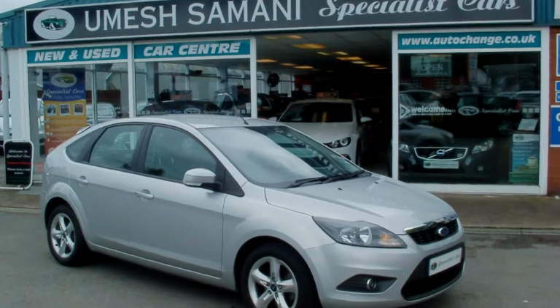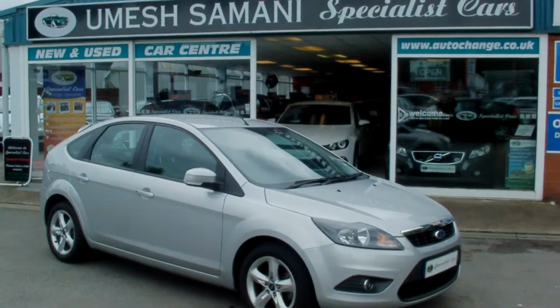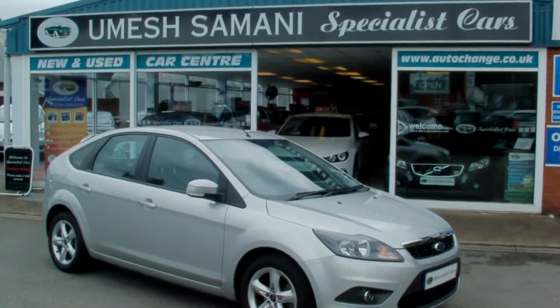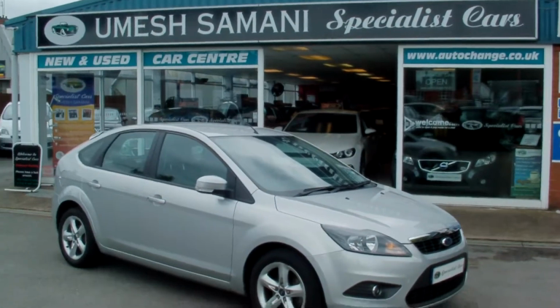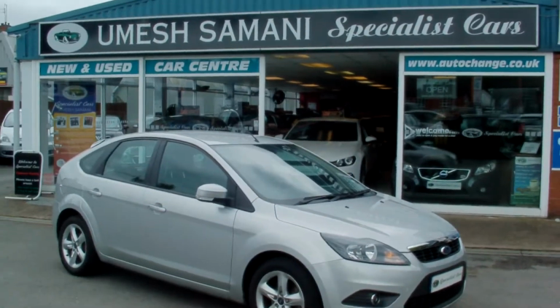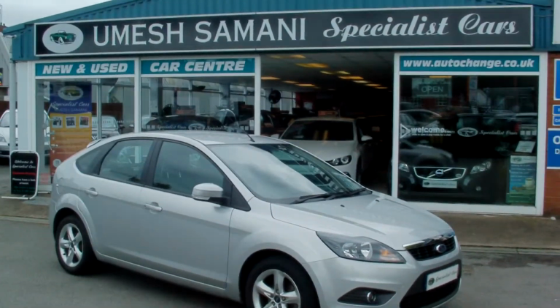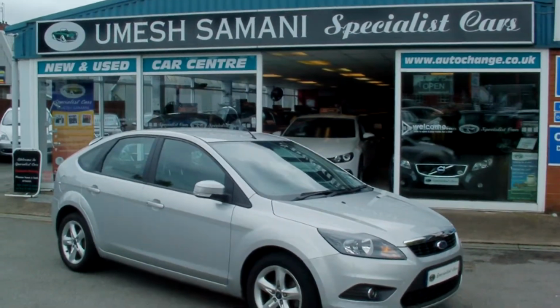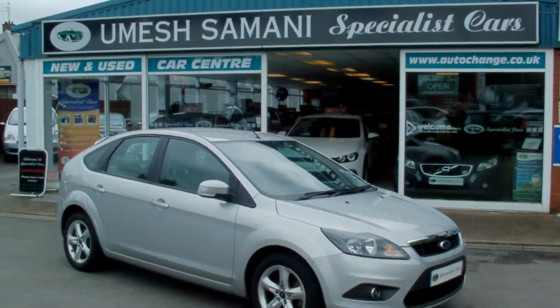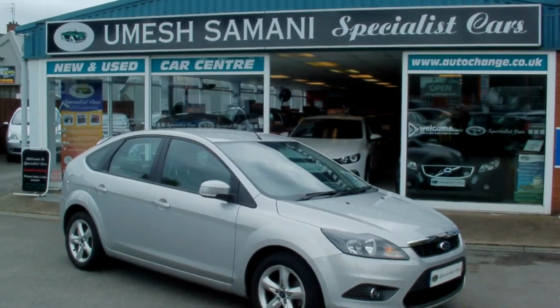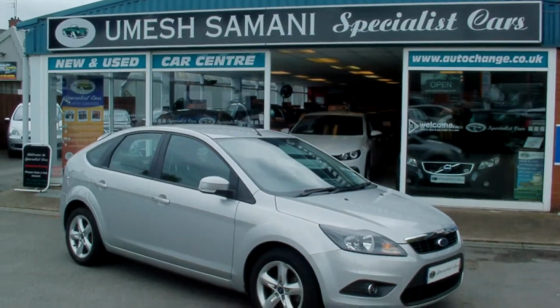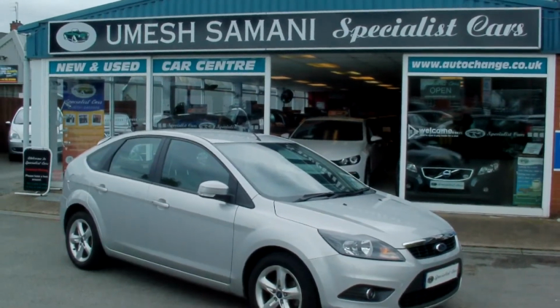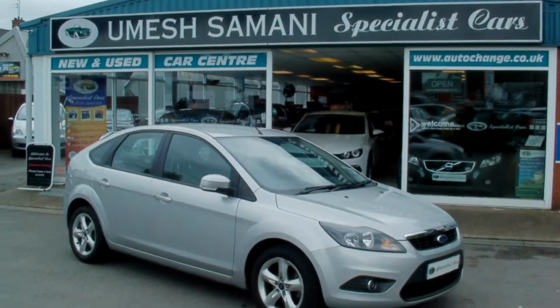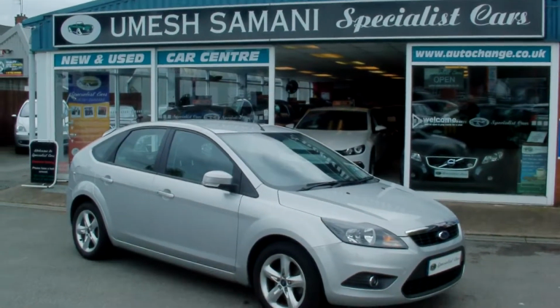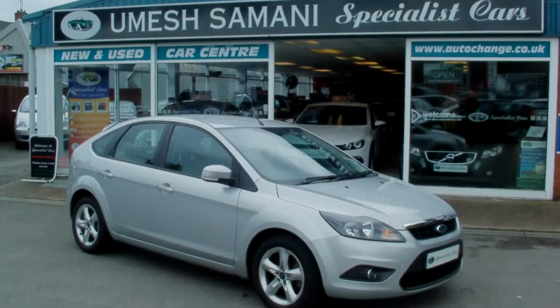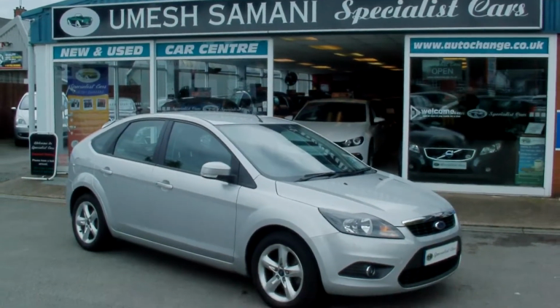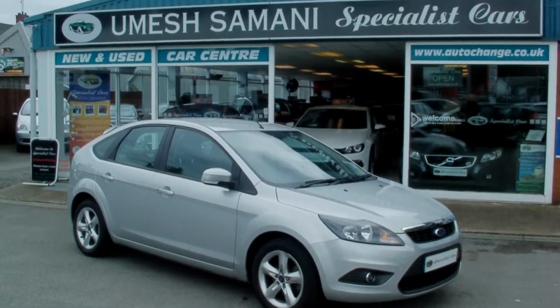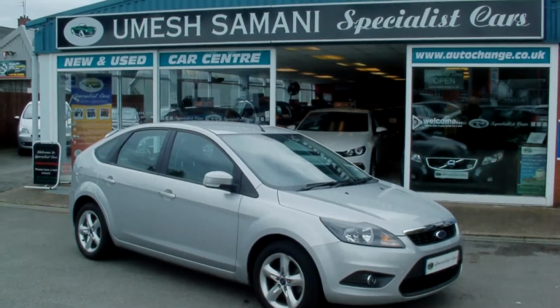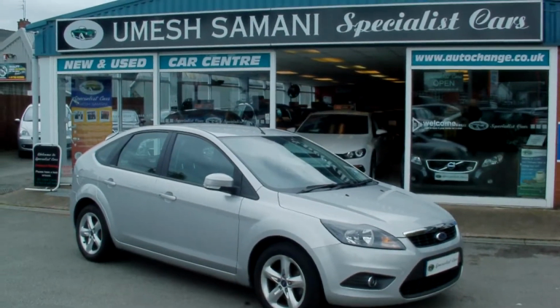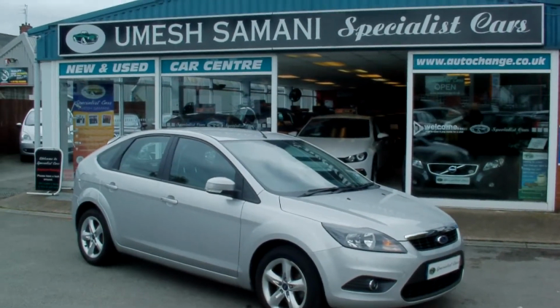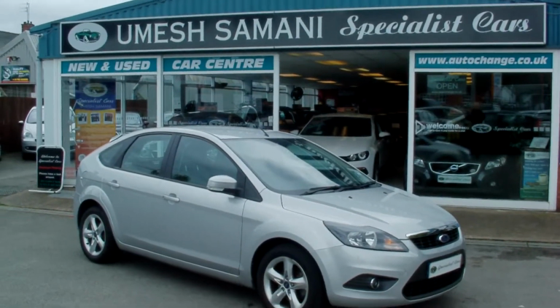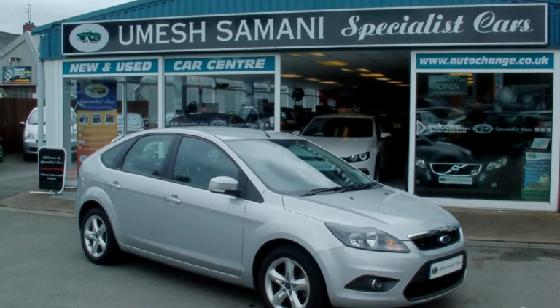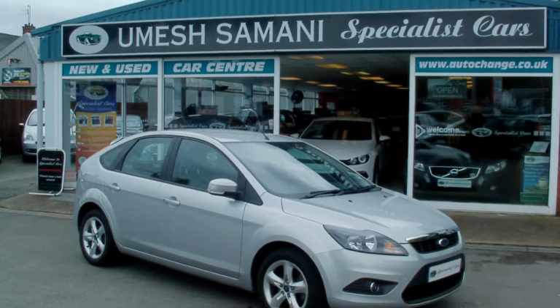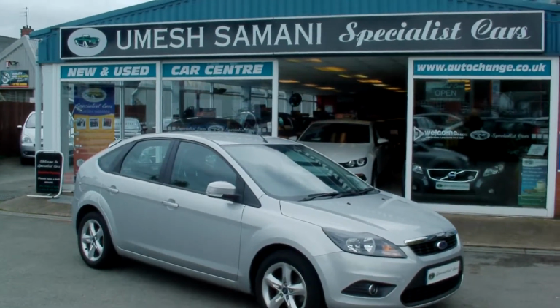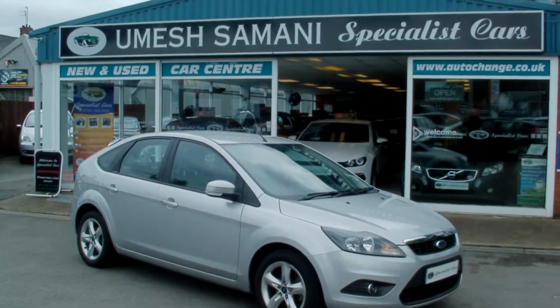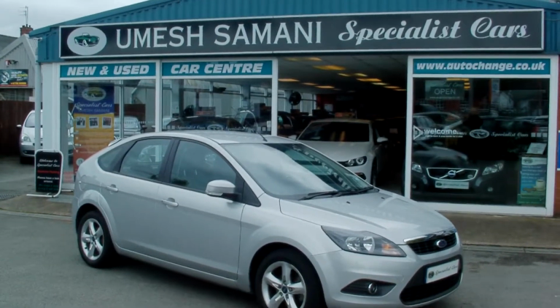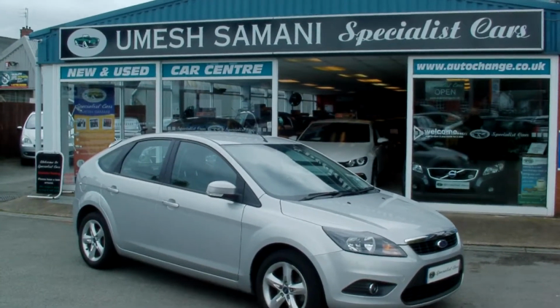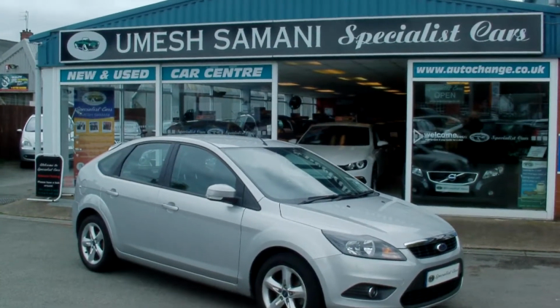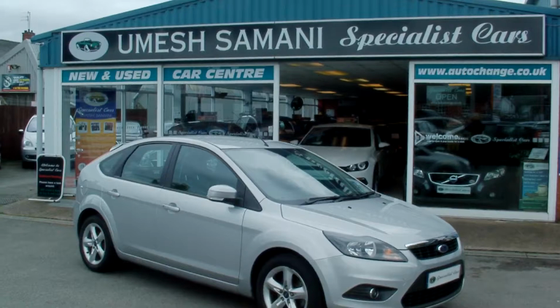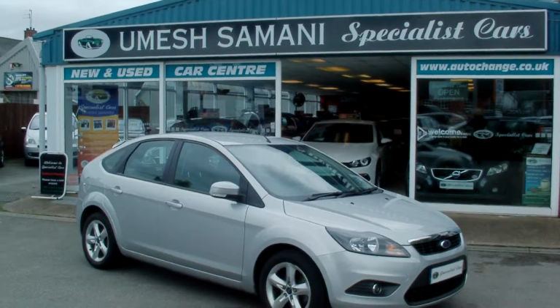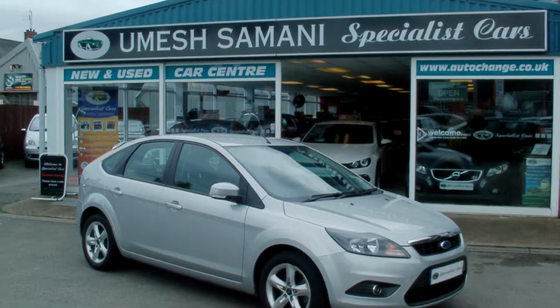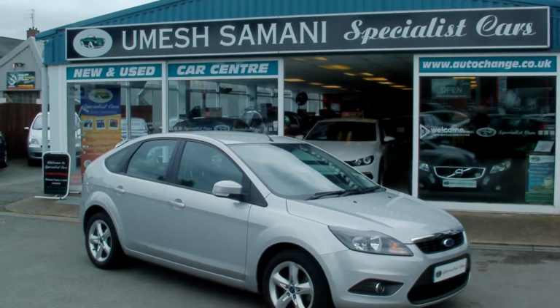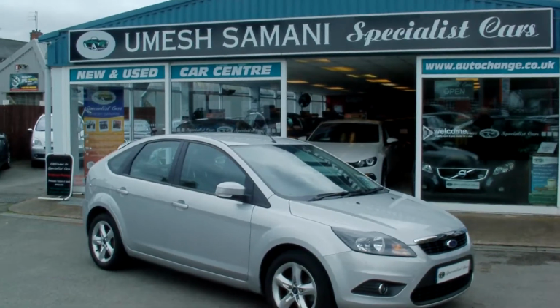Available from Specialist Cars, Stoke — 01782 822700.